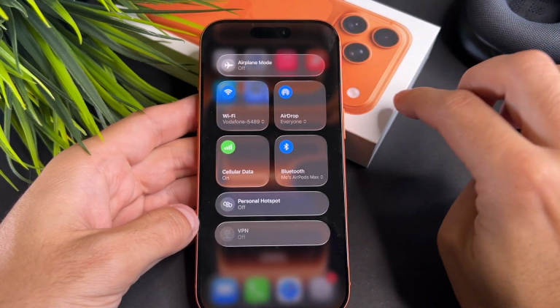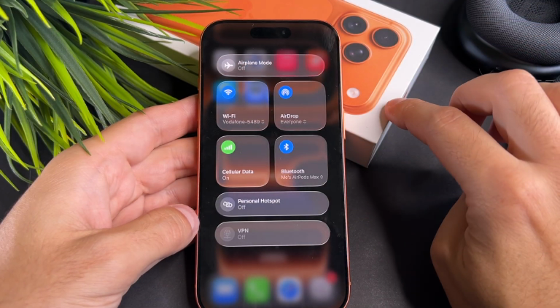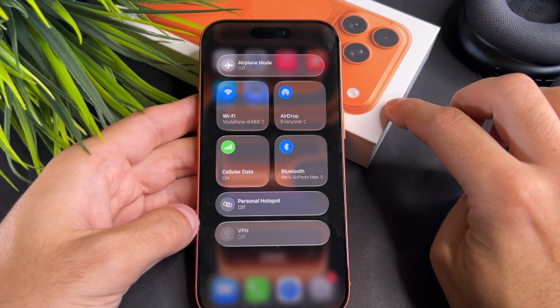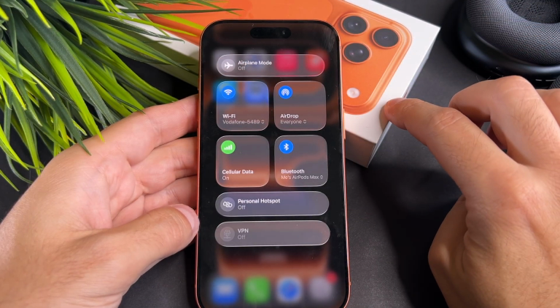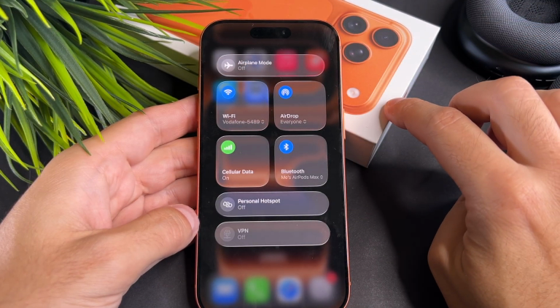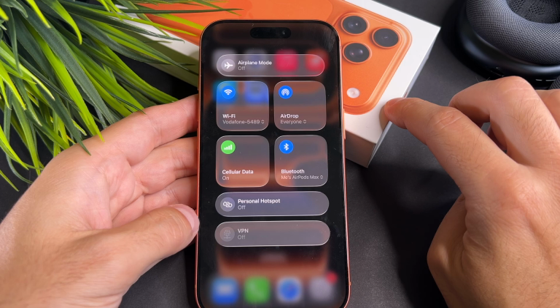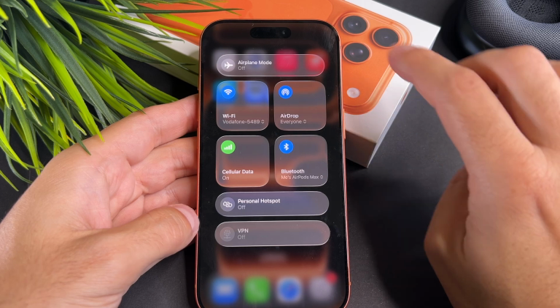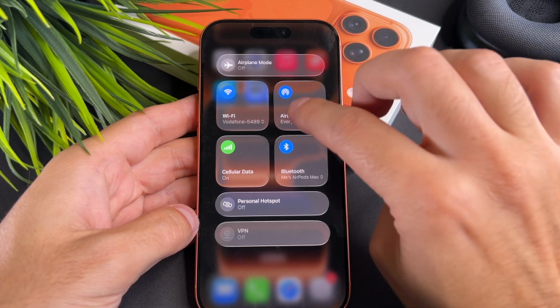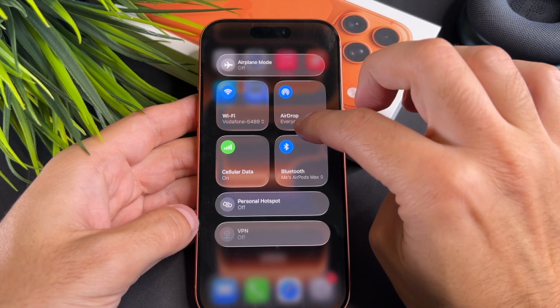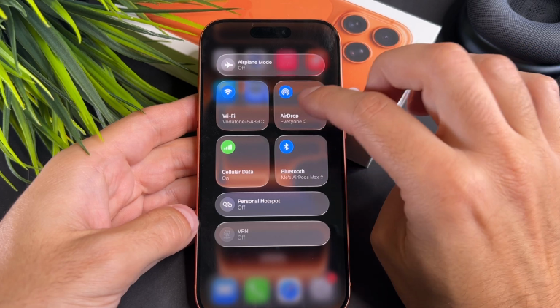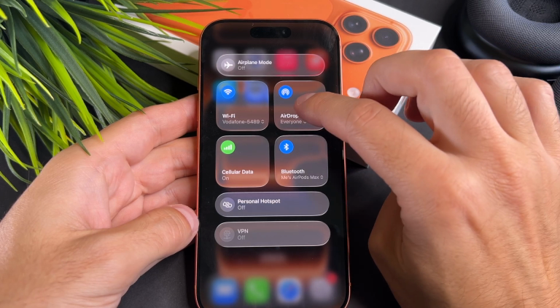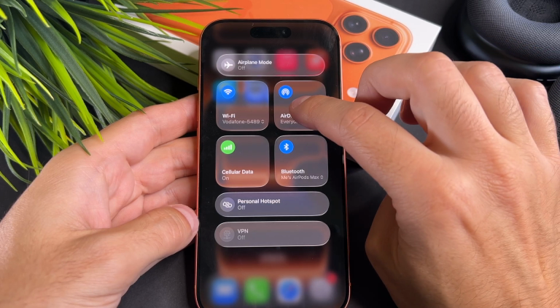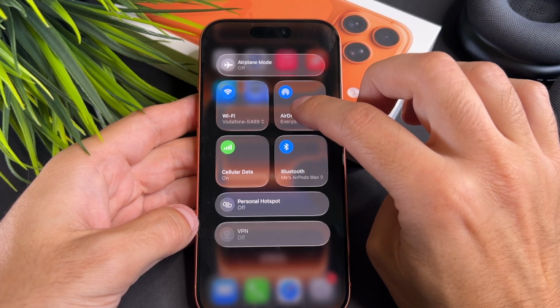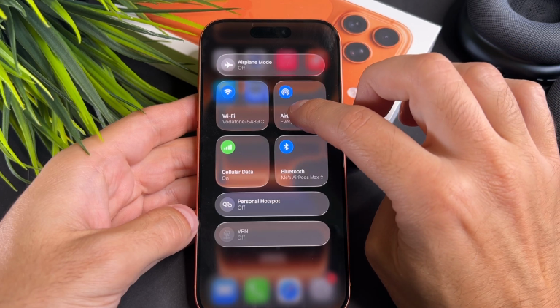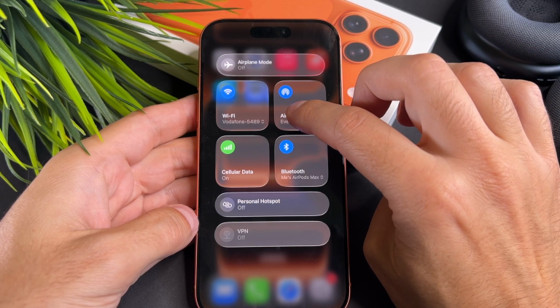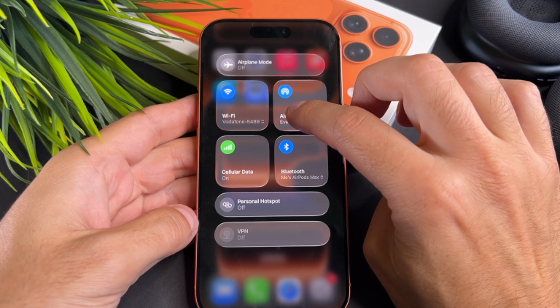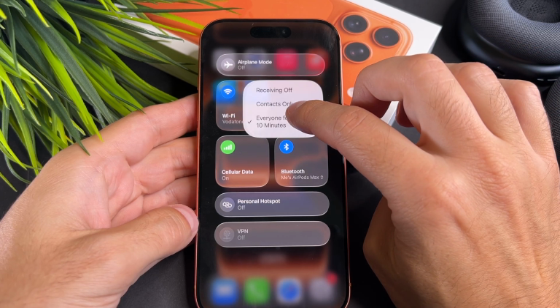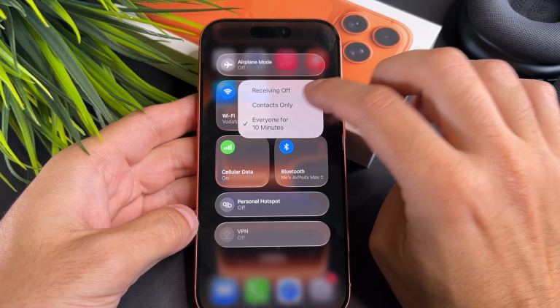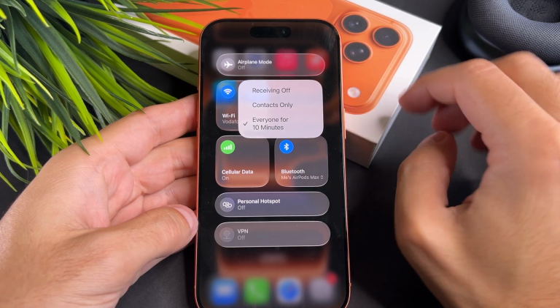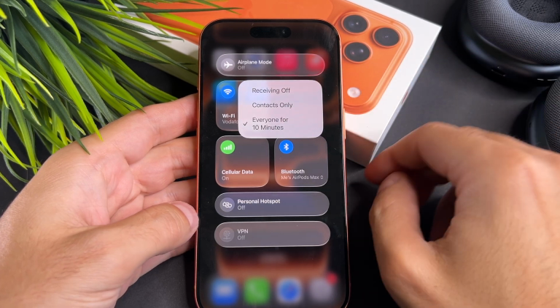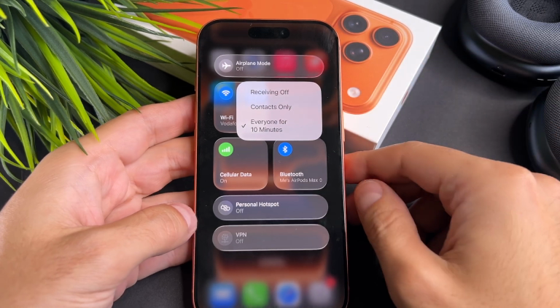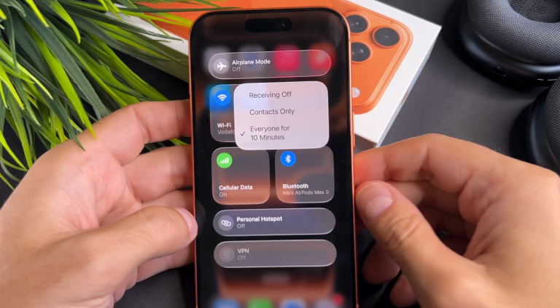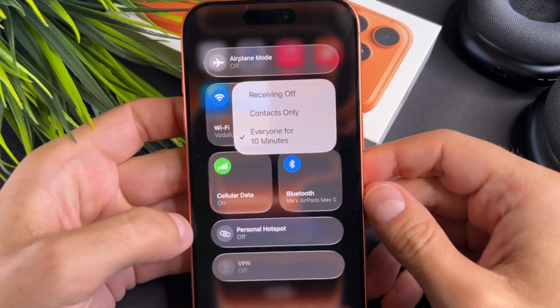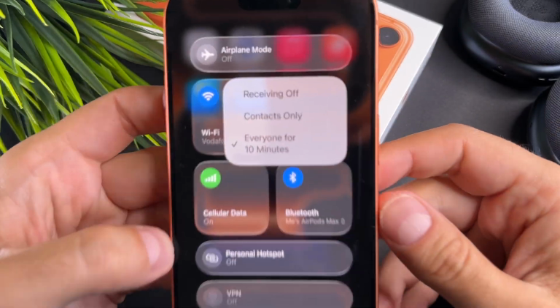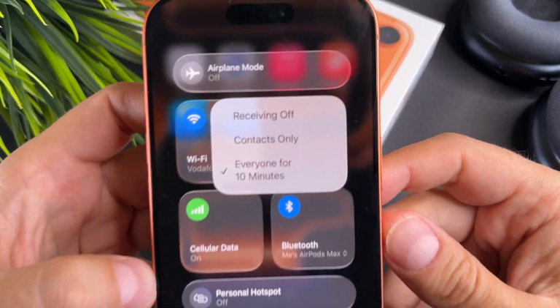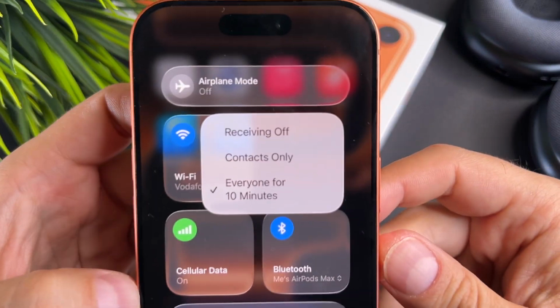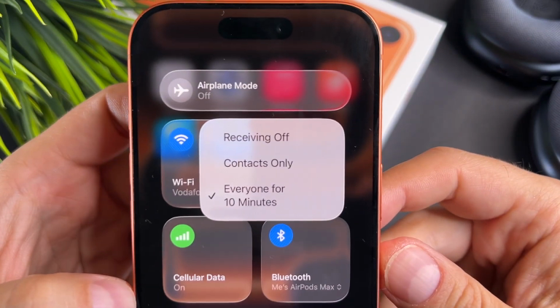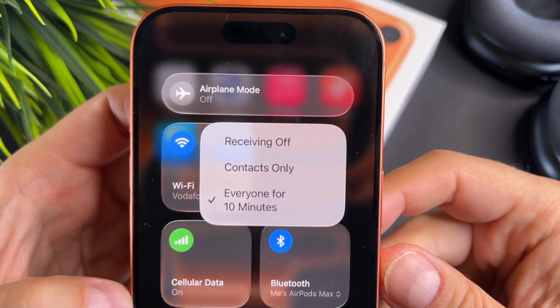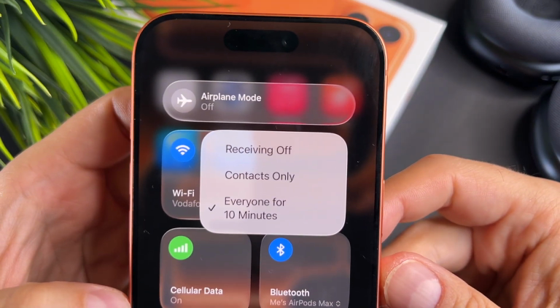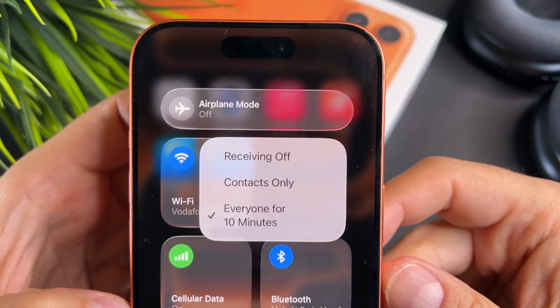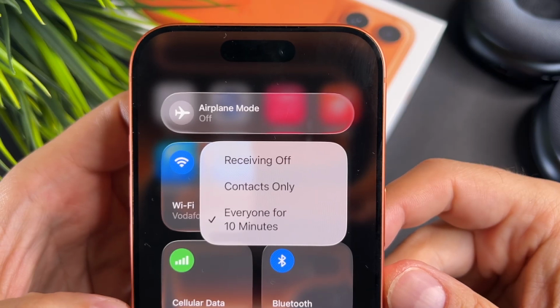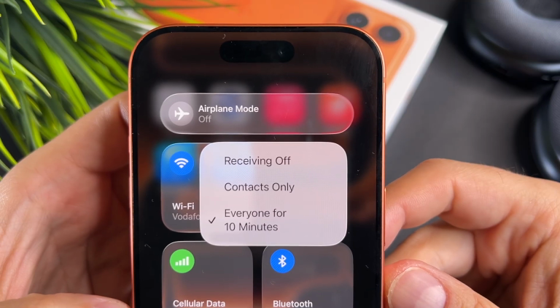Of course, you can do the same in the Control Center as well. That's it, we are done.